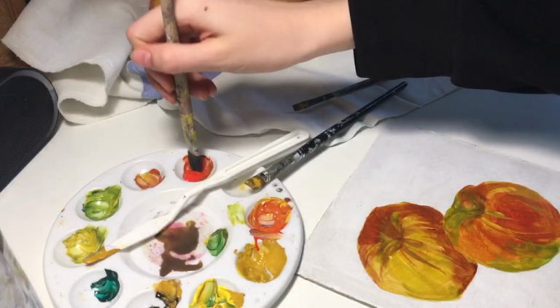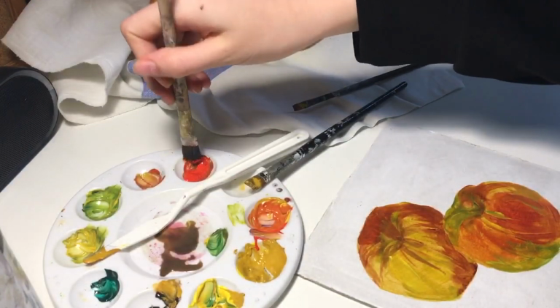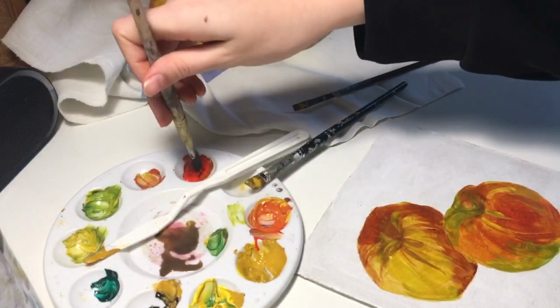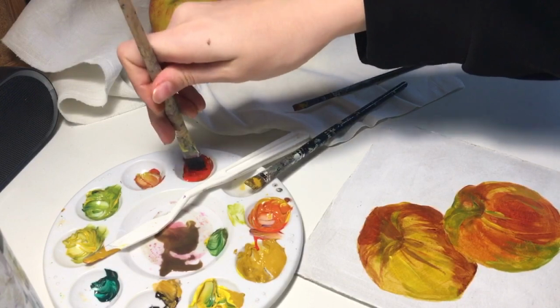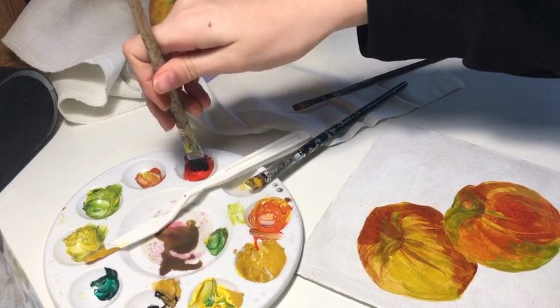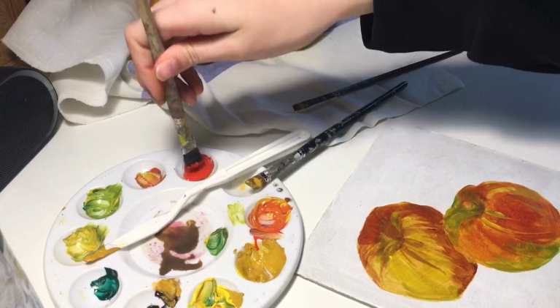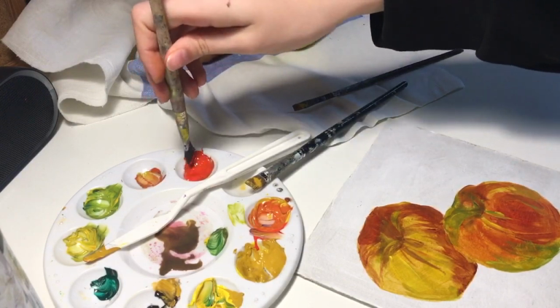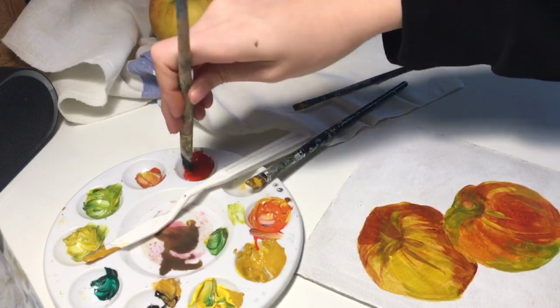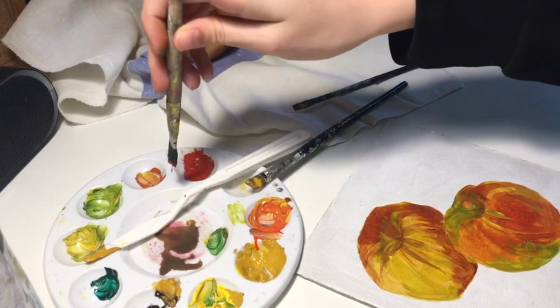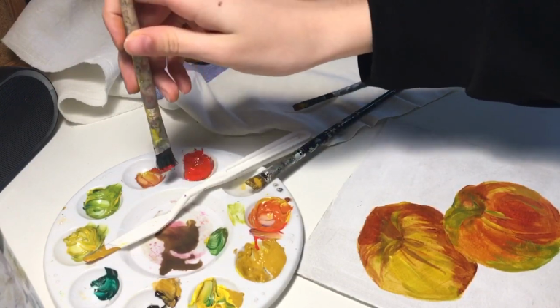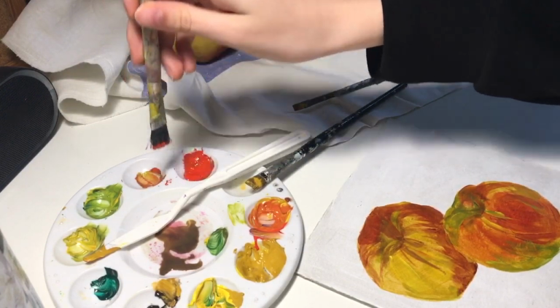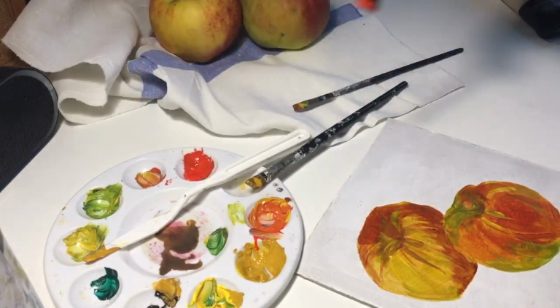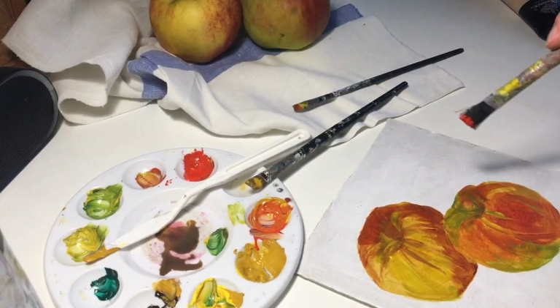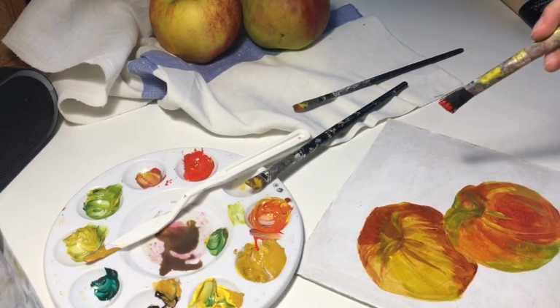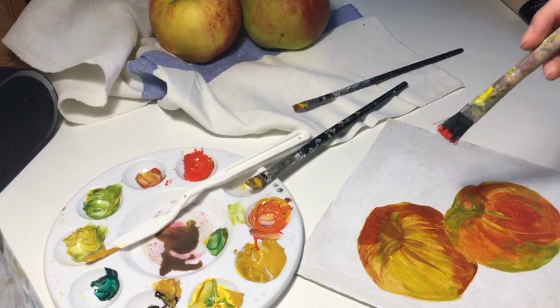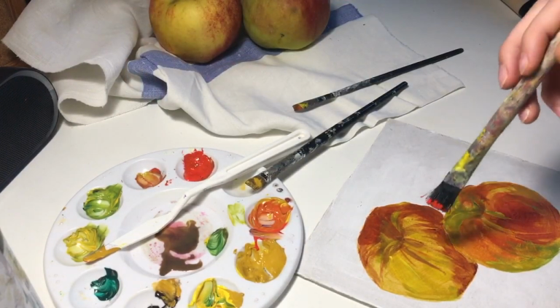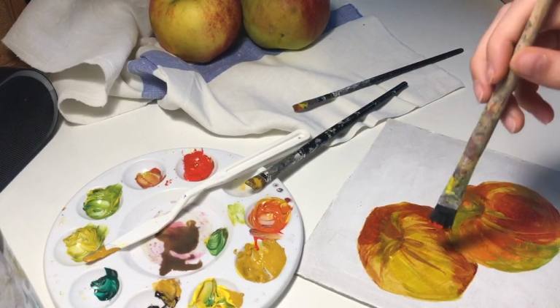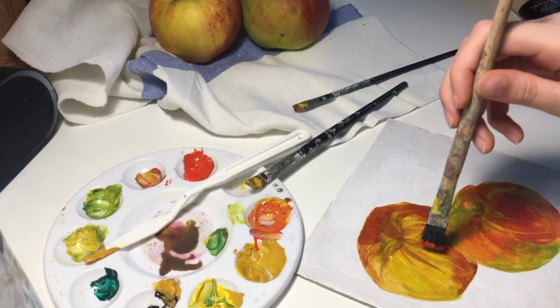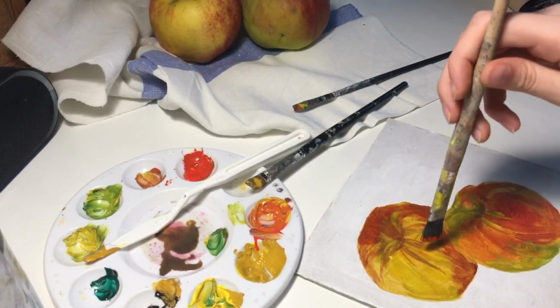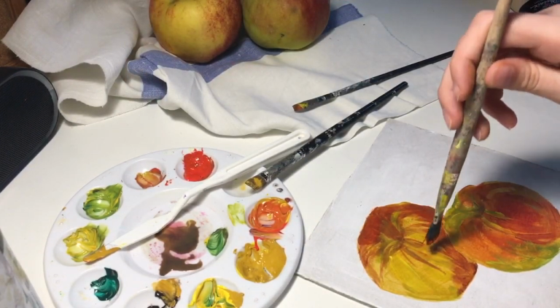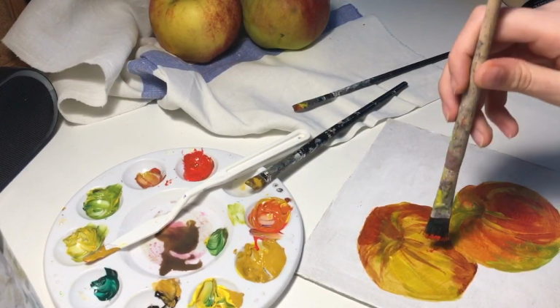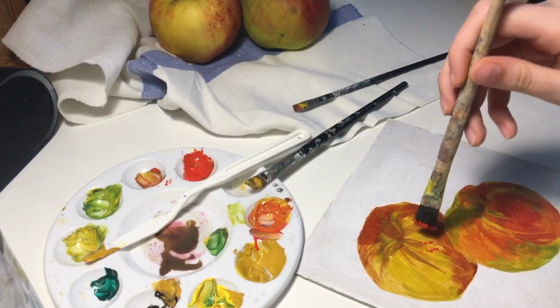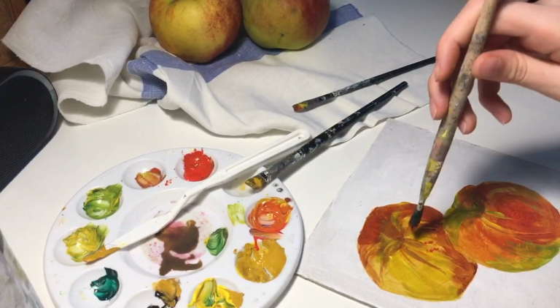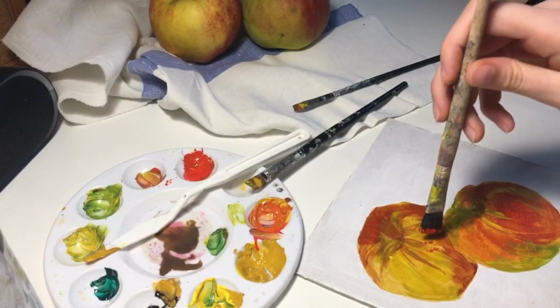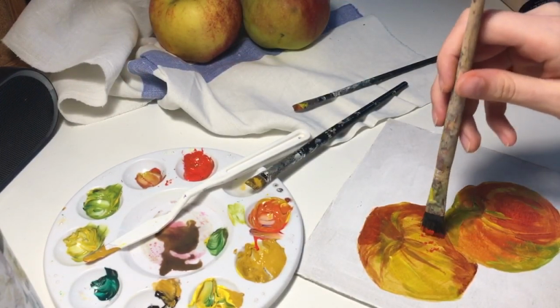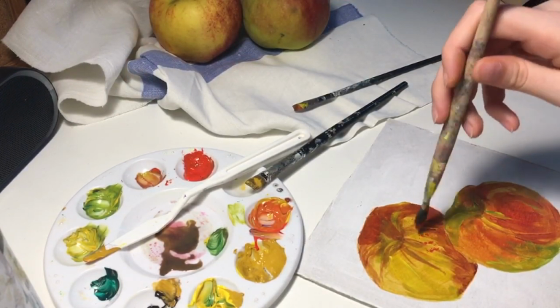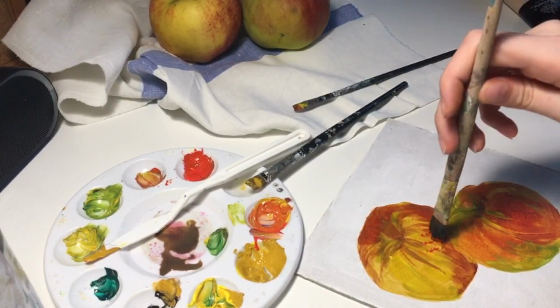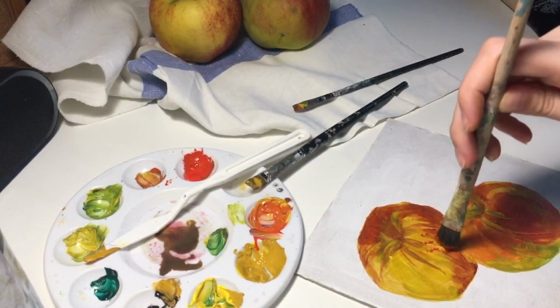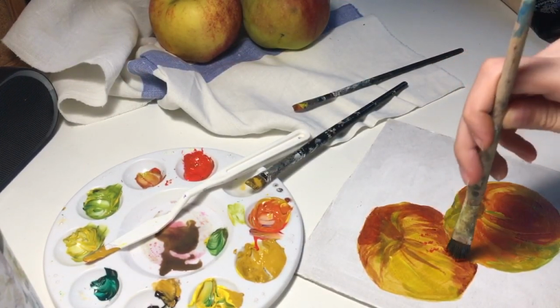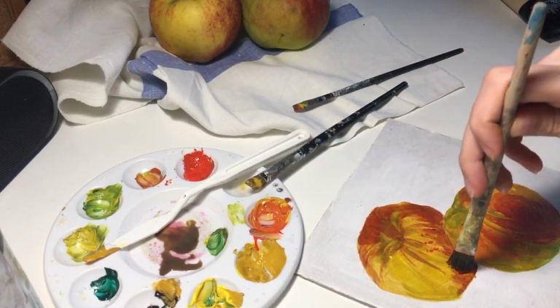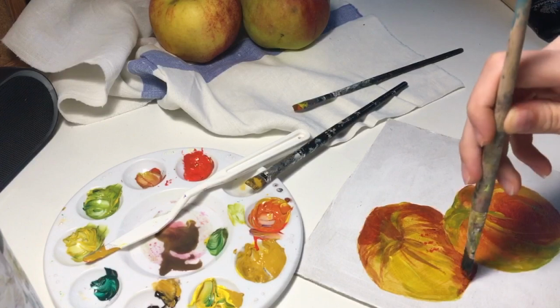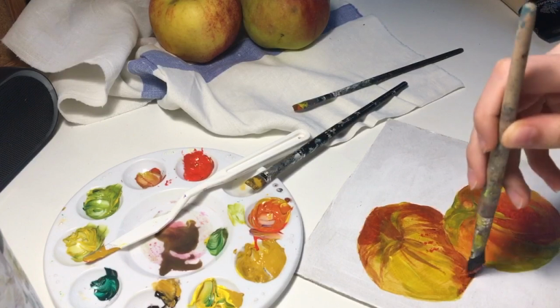Now I let it dry for a while, then I come back with my old damaged brush to add texture to the apple.